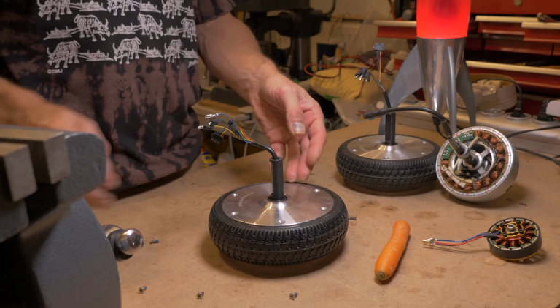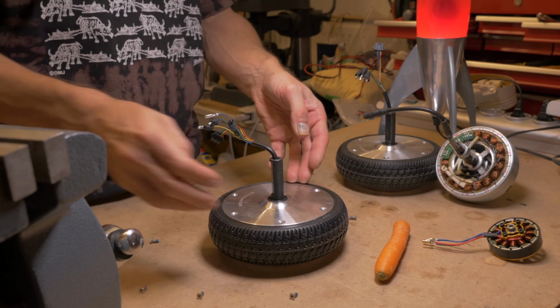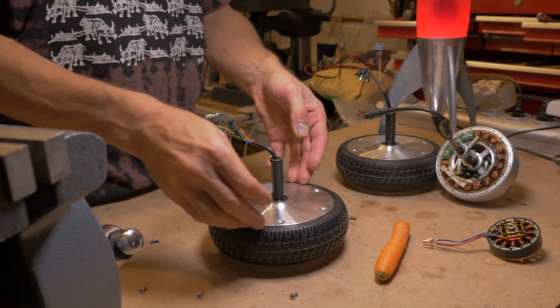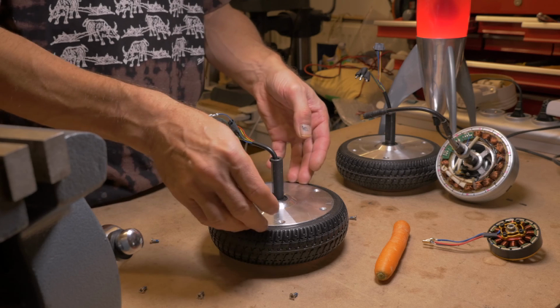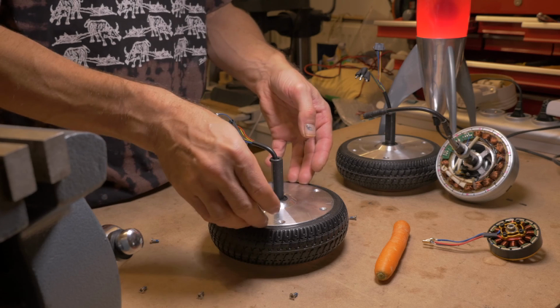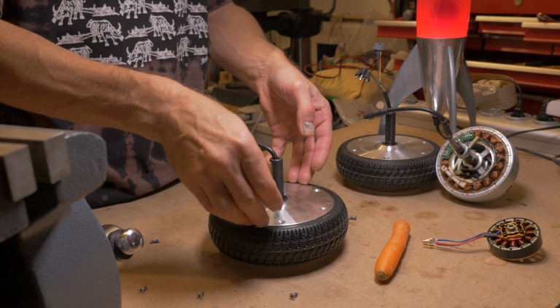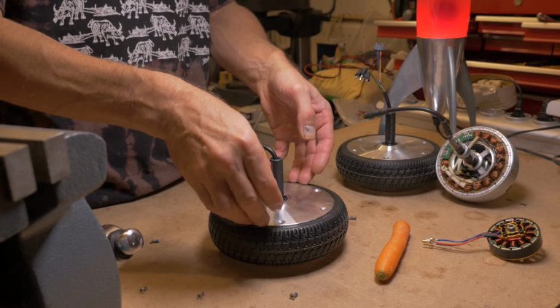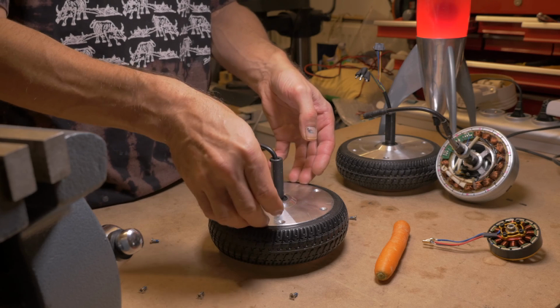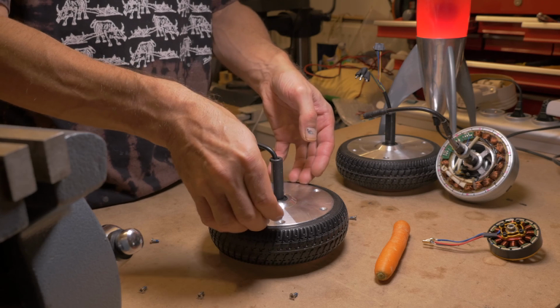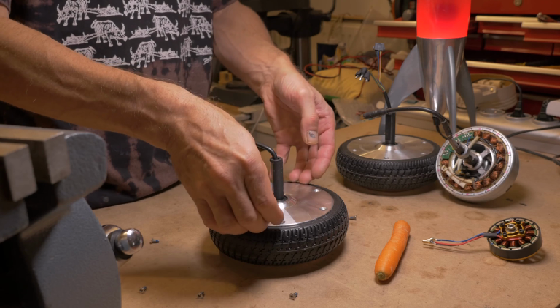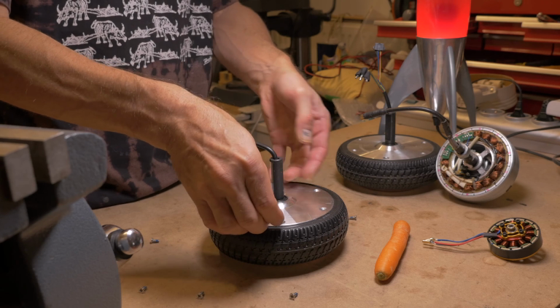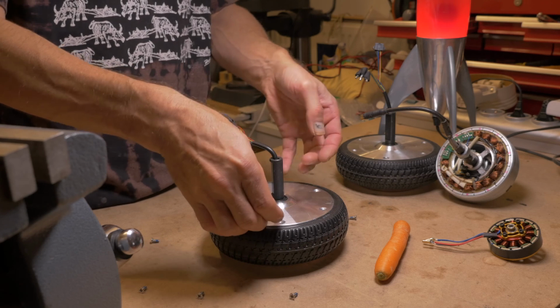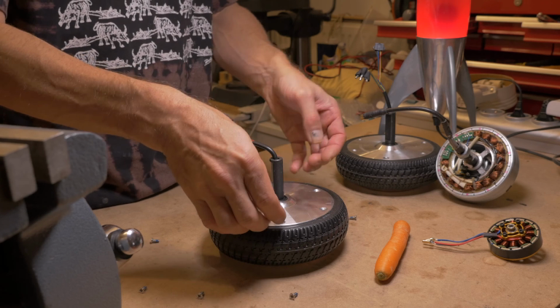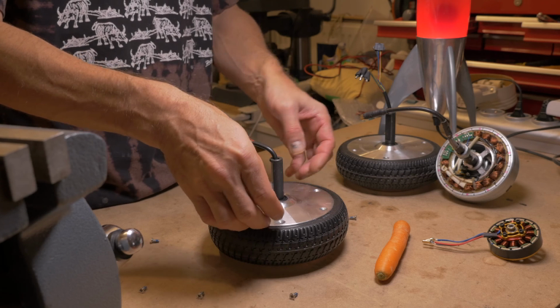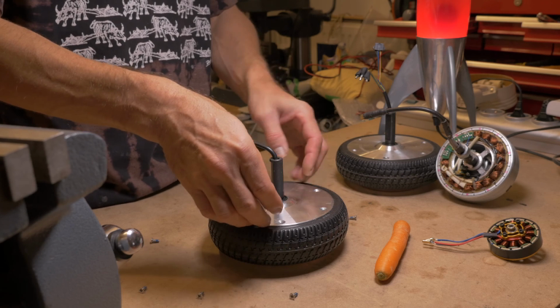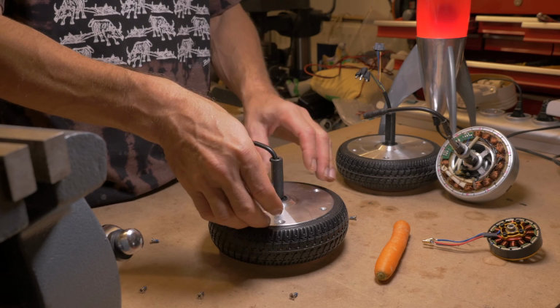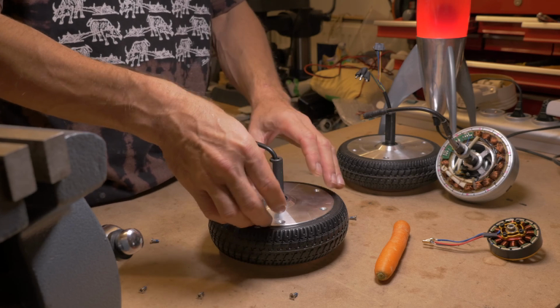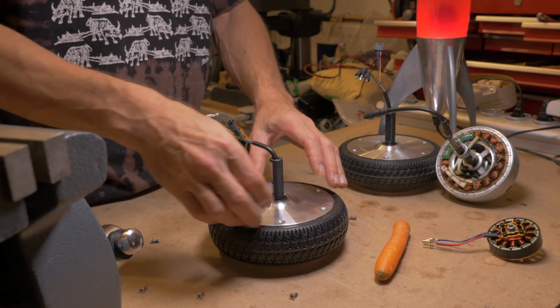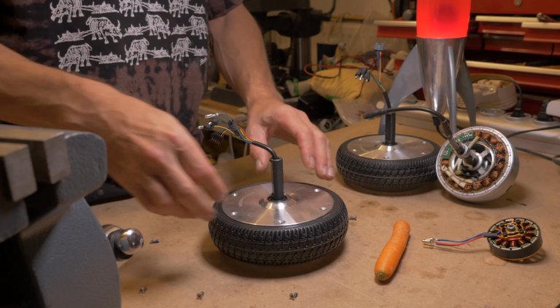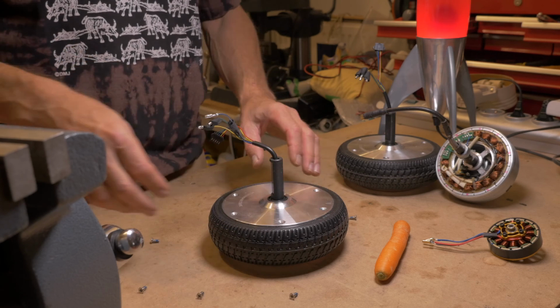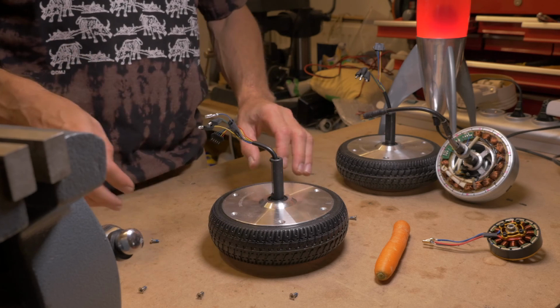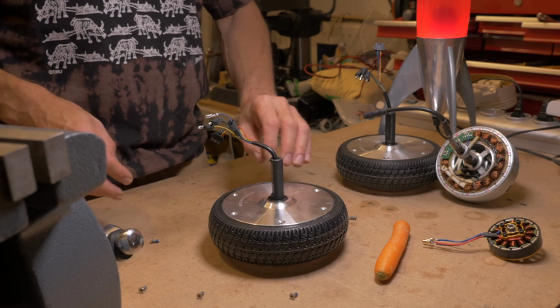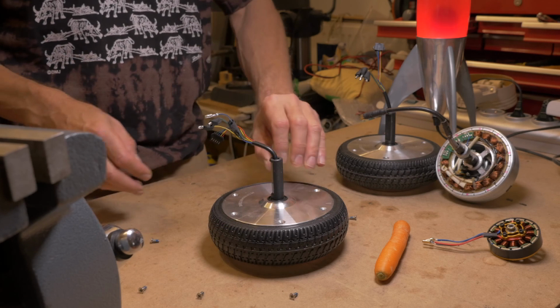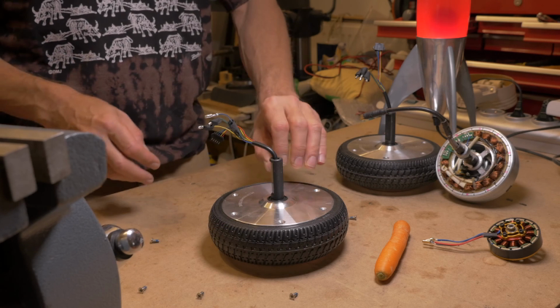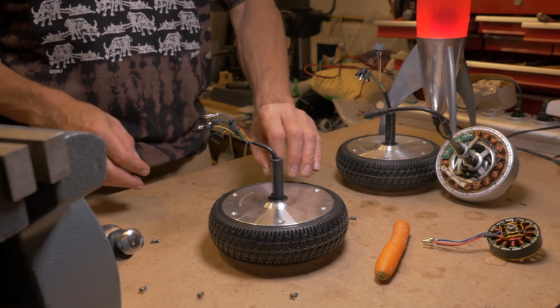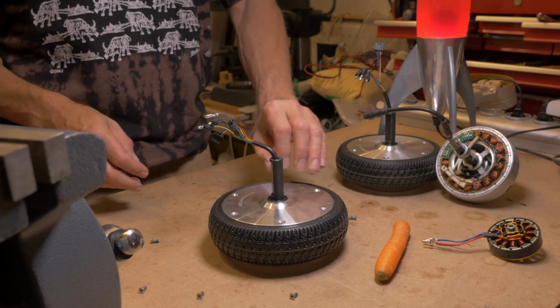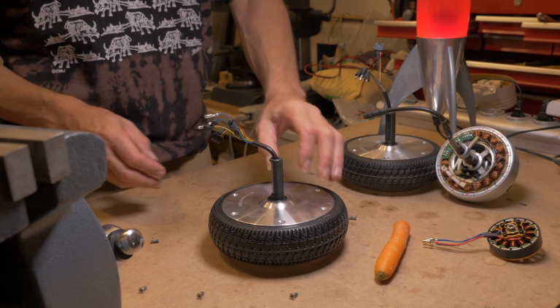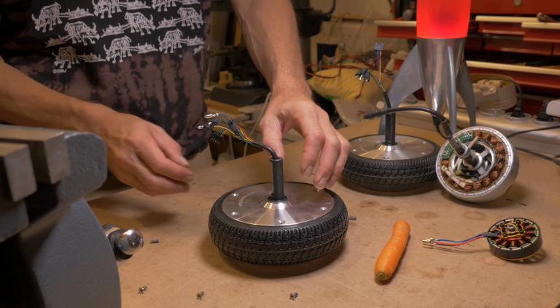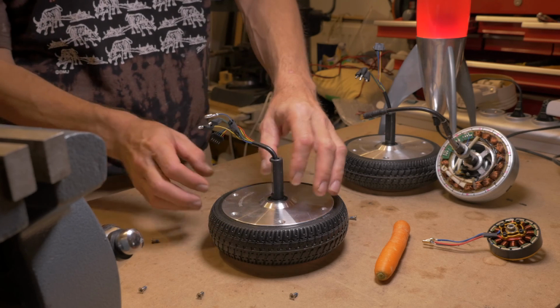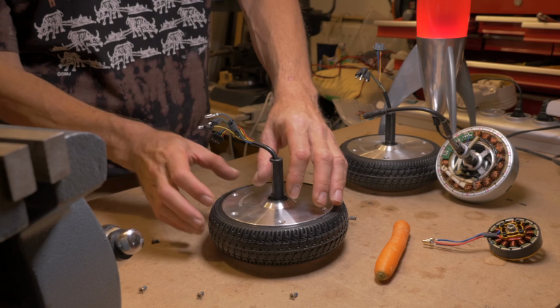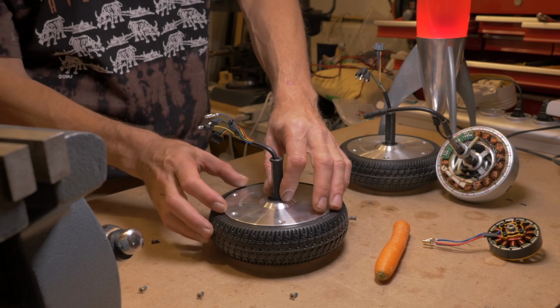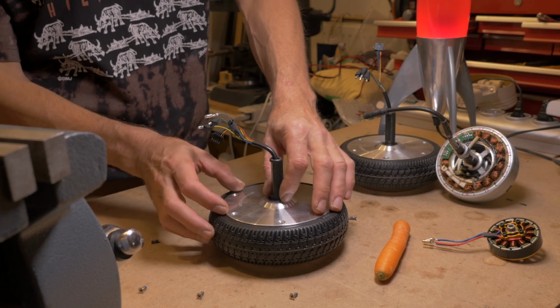The wheel is actually a large brushless DC electric motor, with a hall sensor.